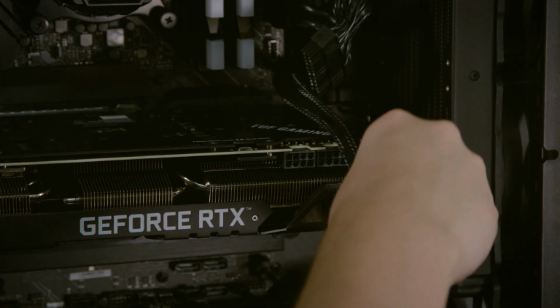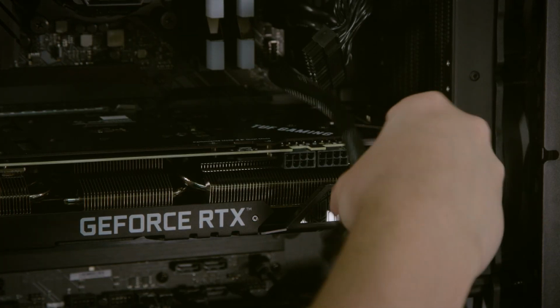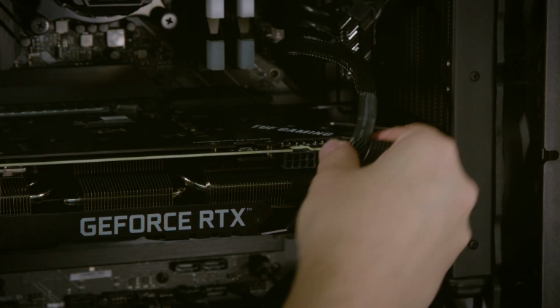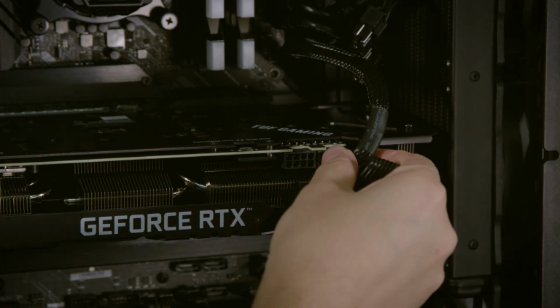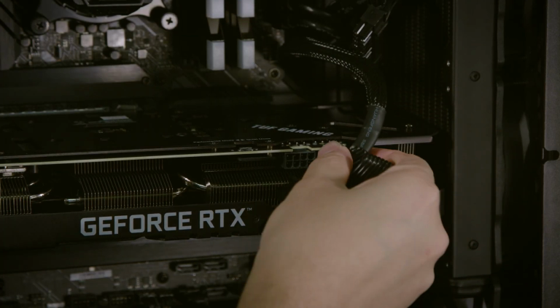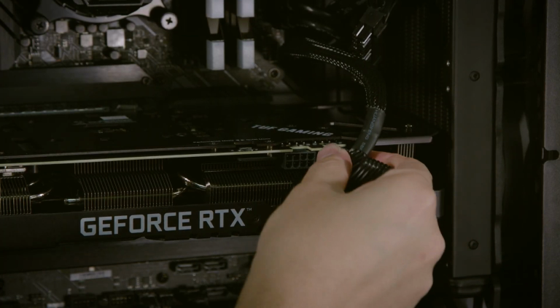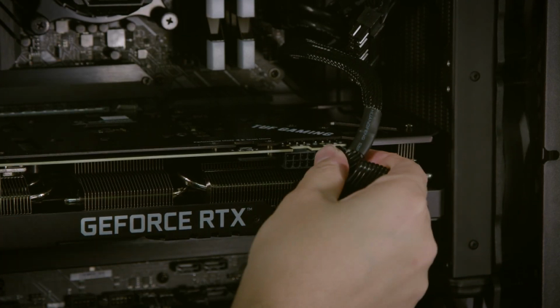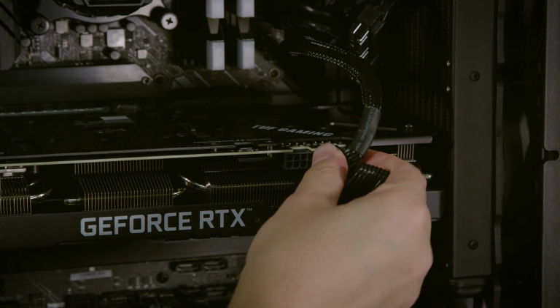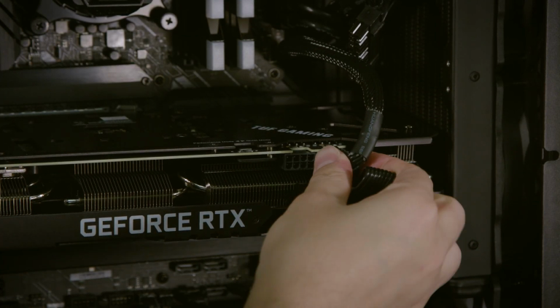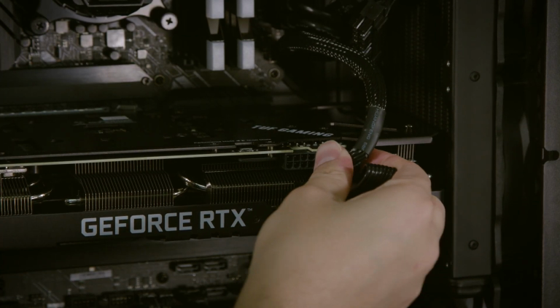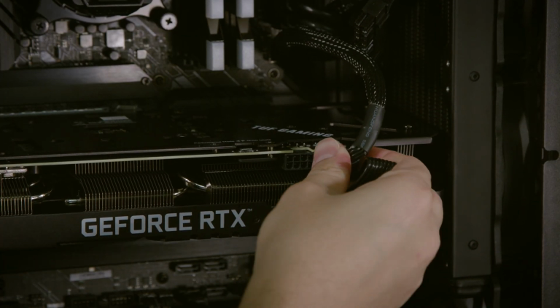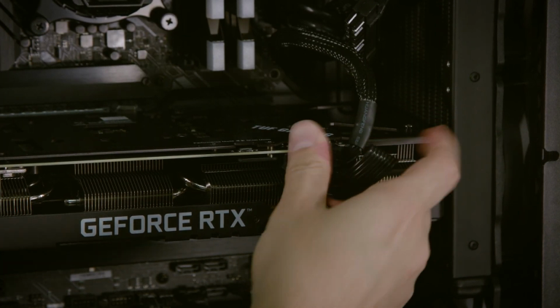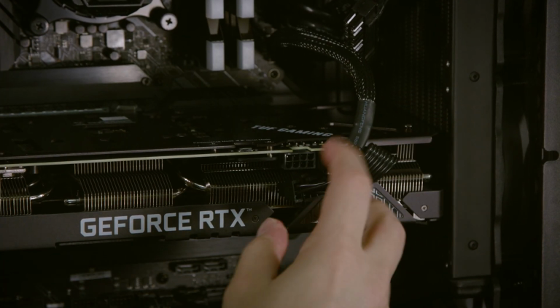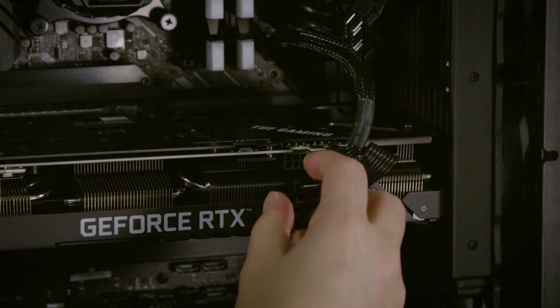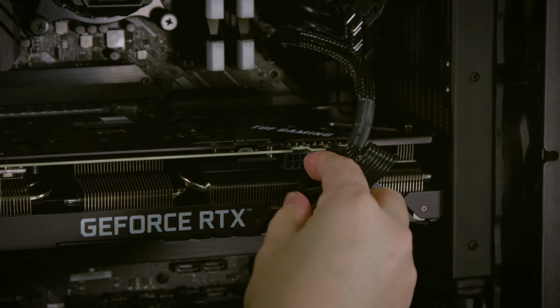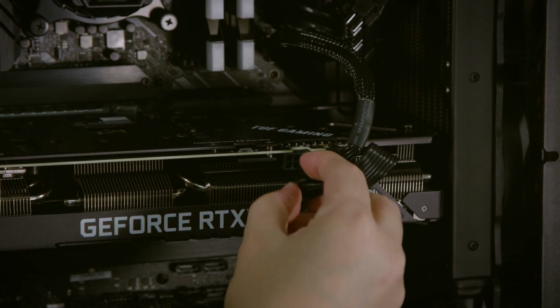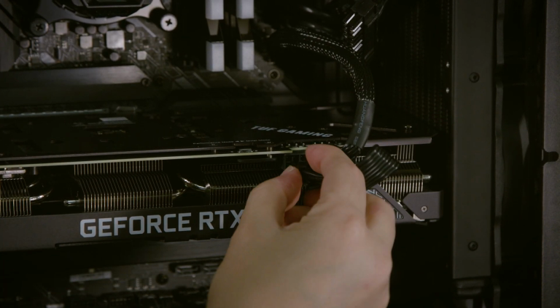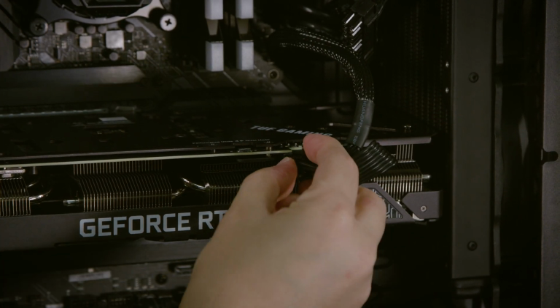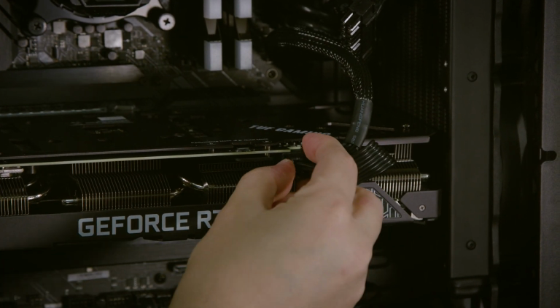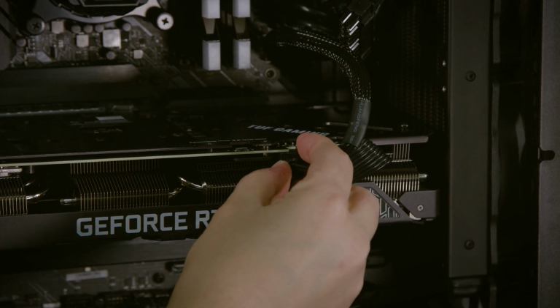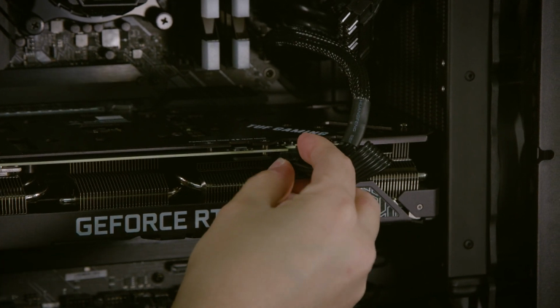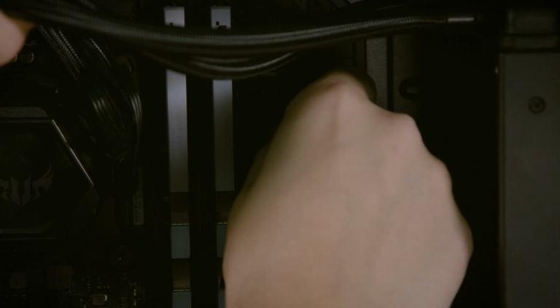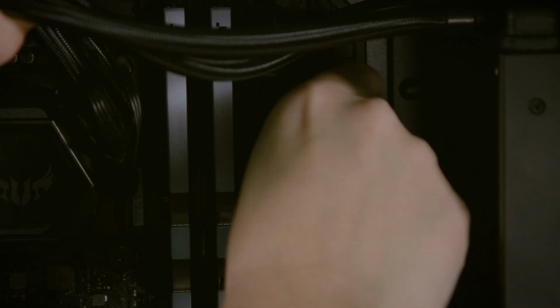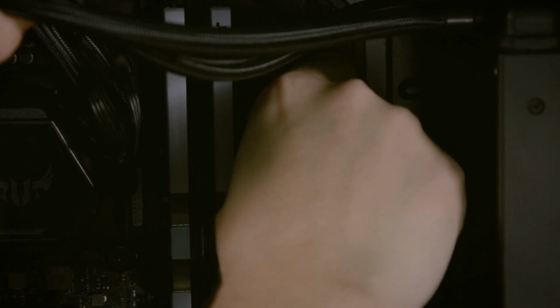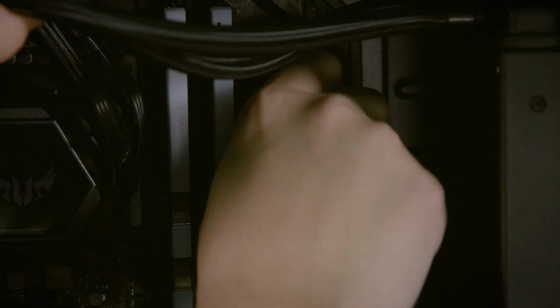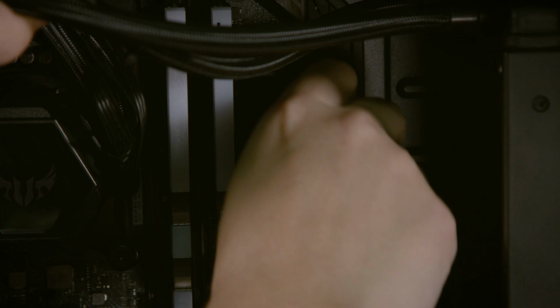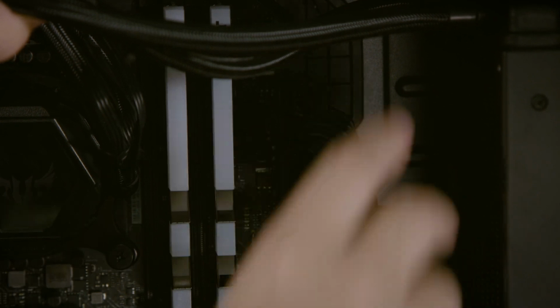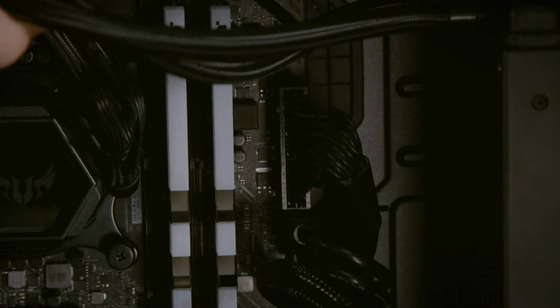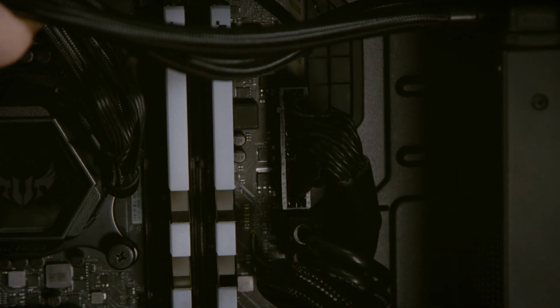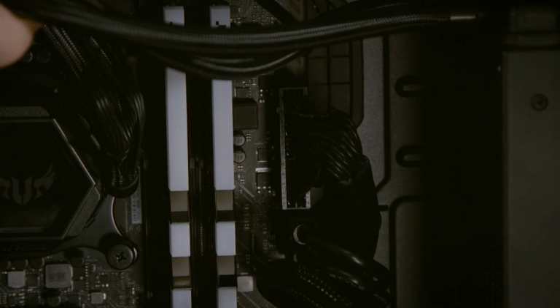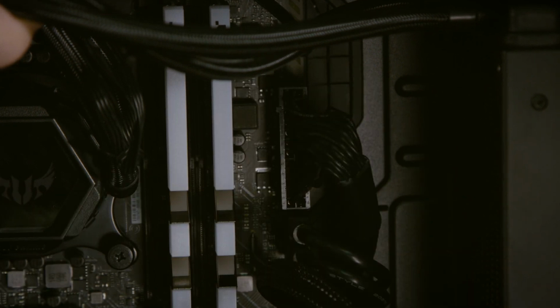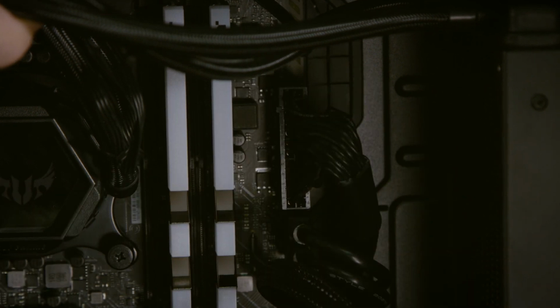Finally, plug the power cables from the power supply into all the appropriate ports on your components, and you're ready to go.